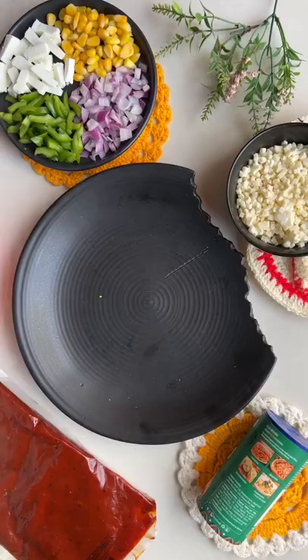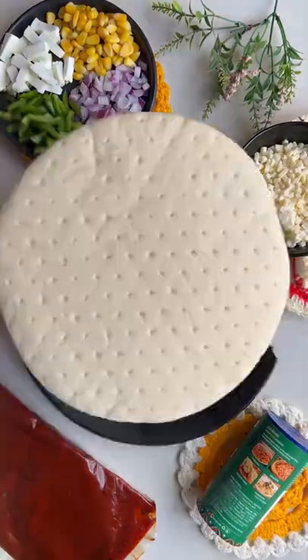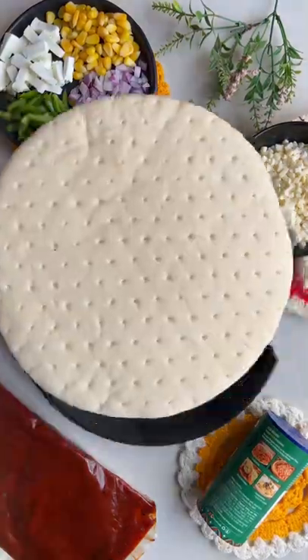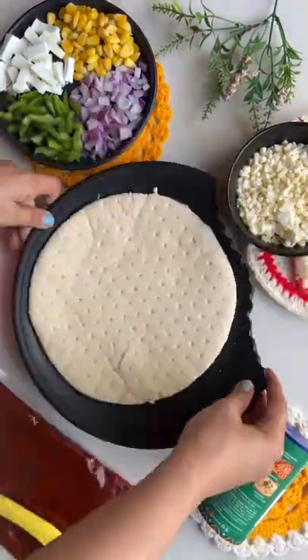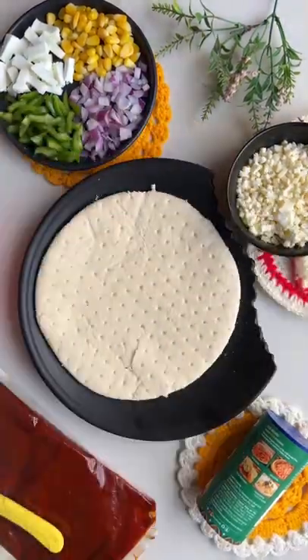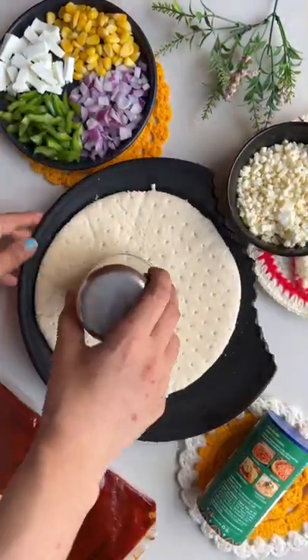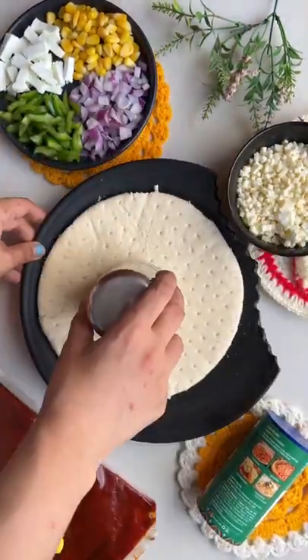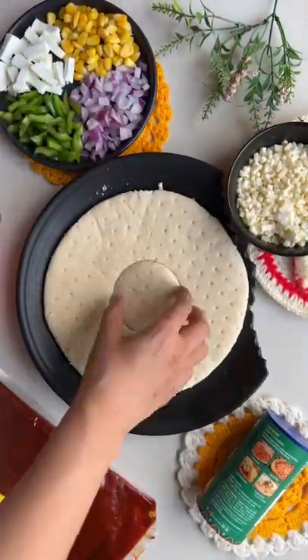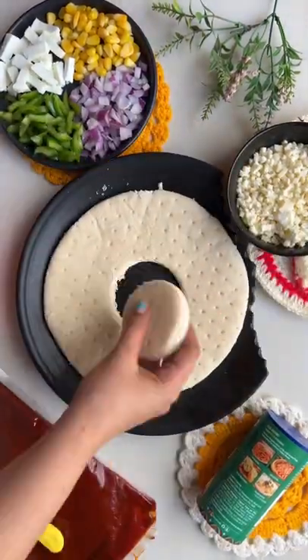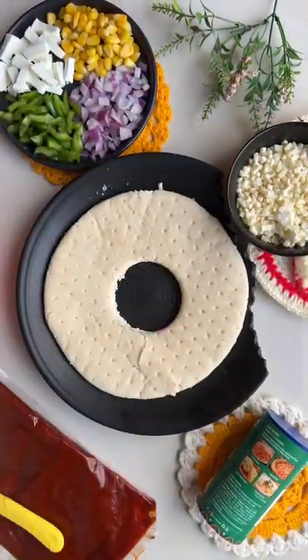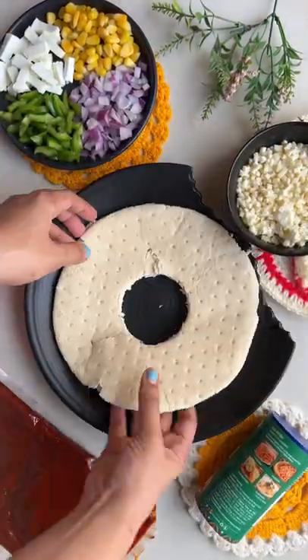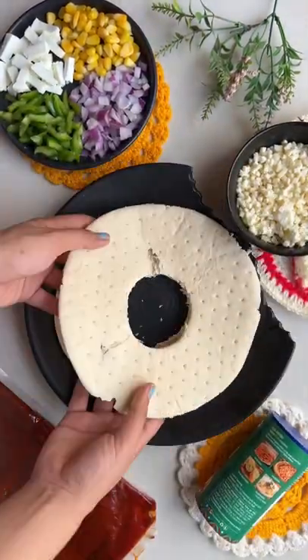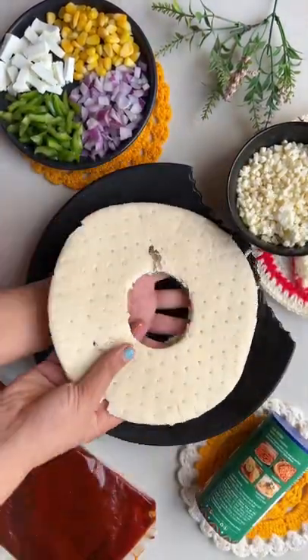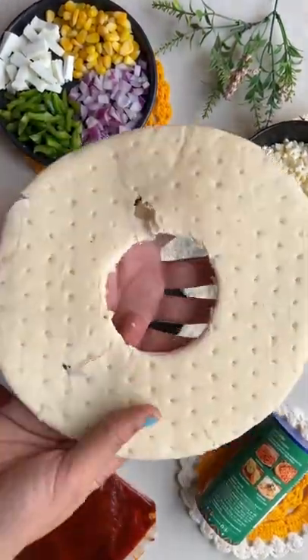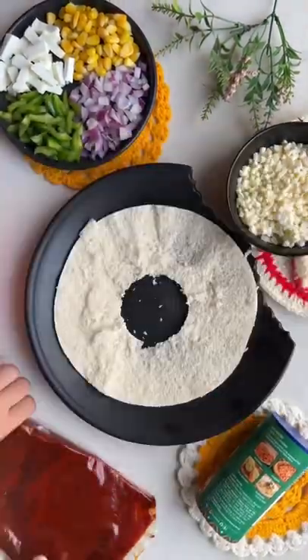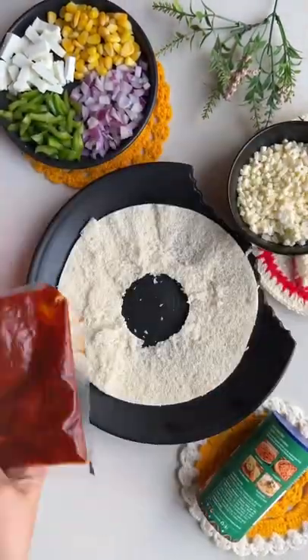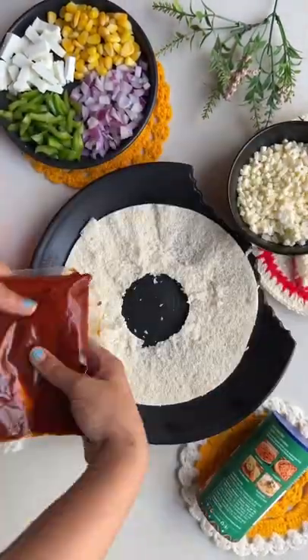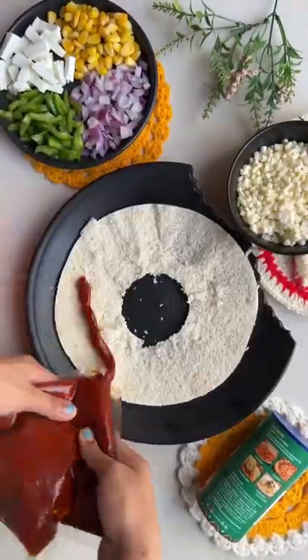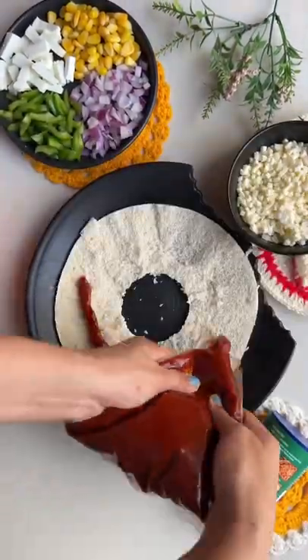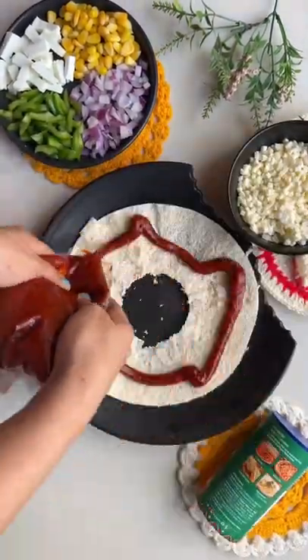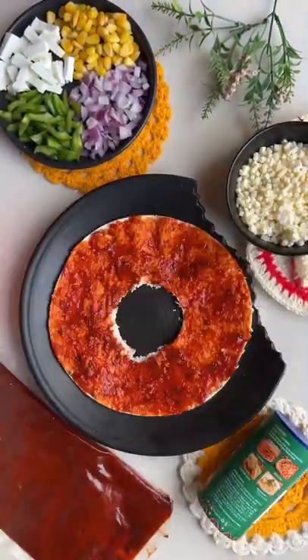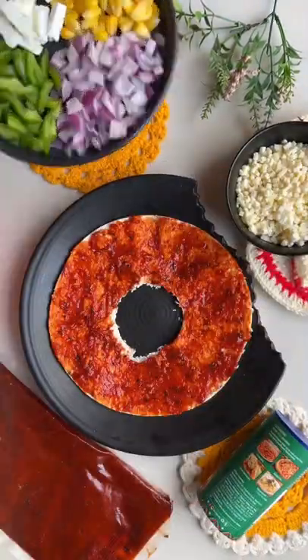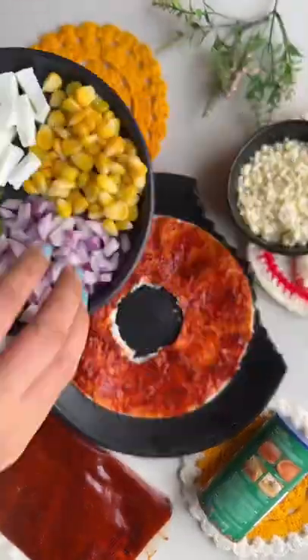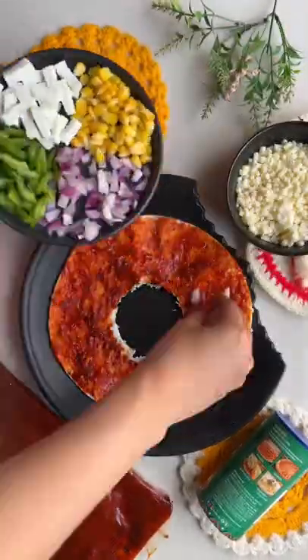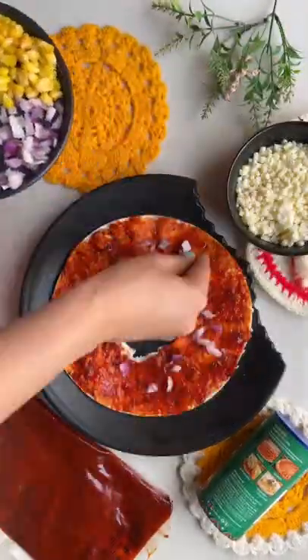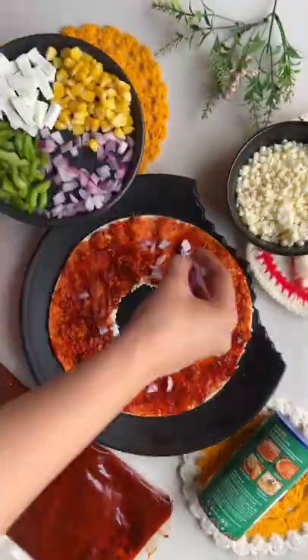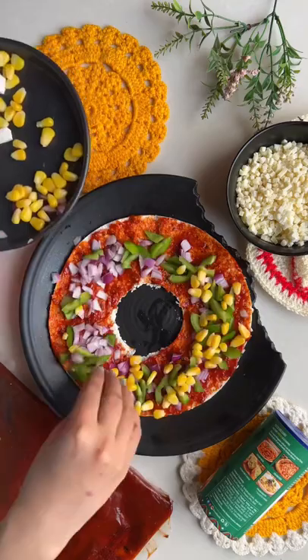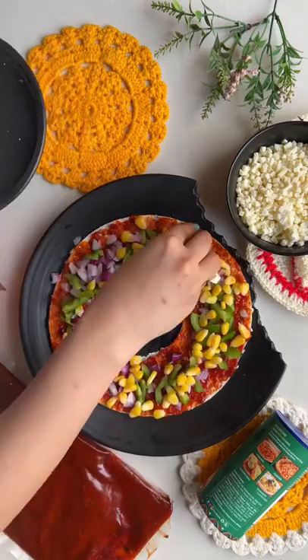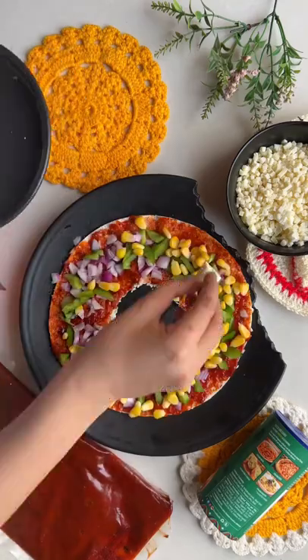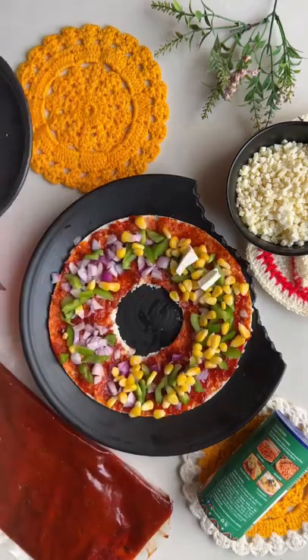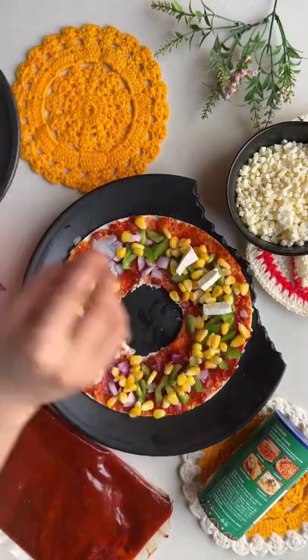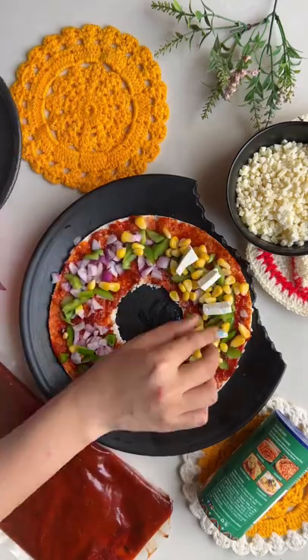Have you tried a pizza doughnut? Today we will make a pizza doughnut. It's very fancy but very tasty. You cut the base from the inside.